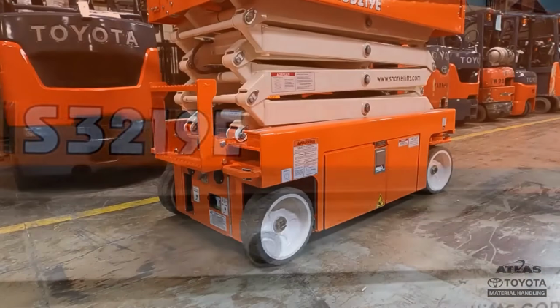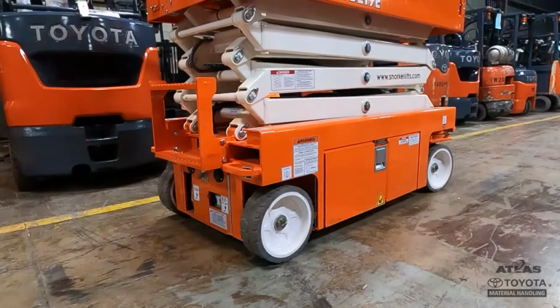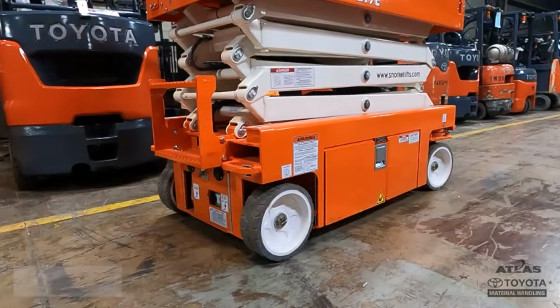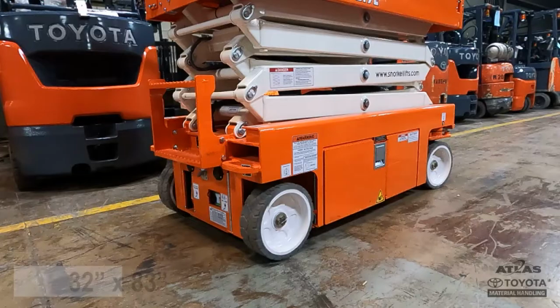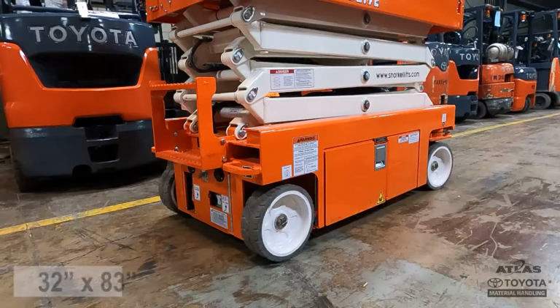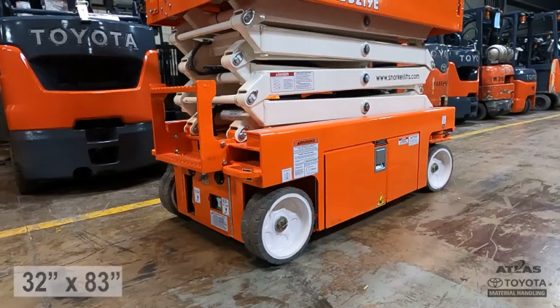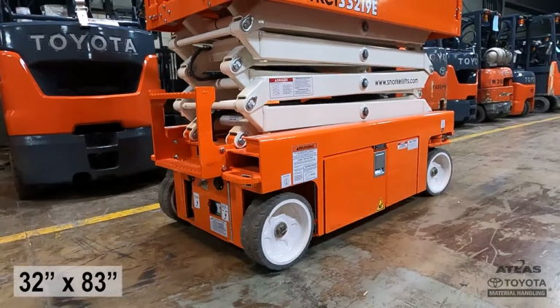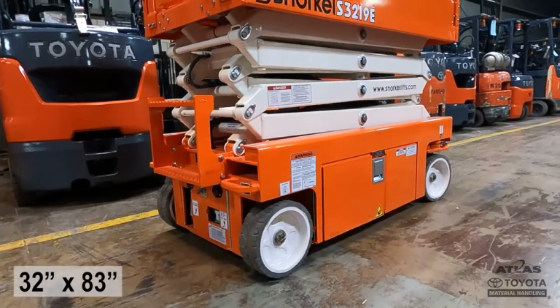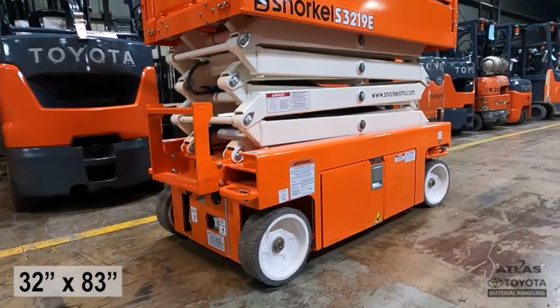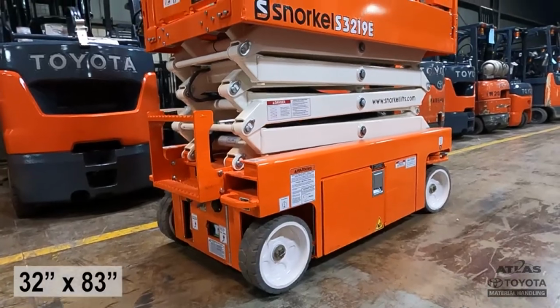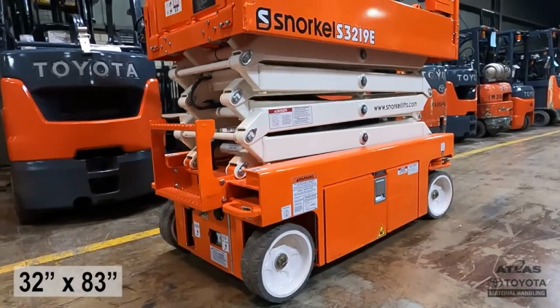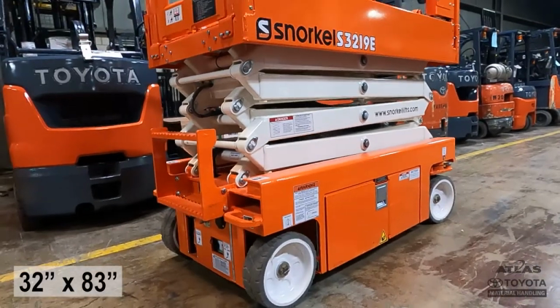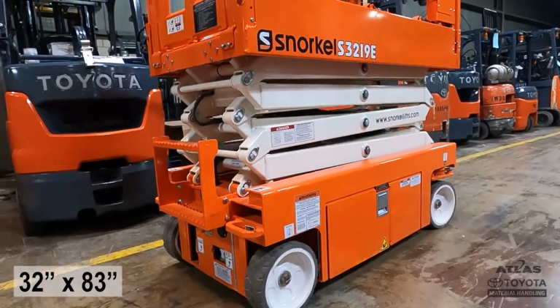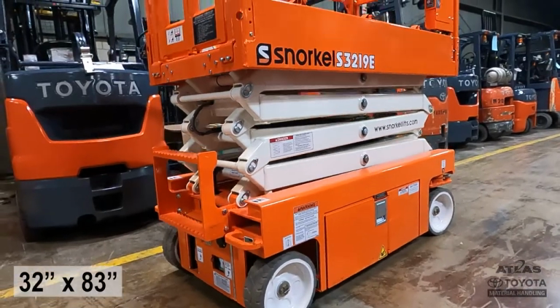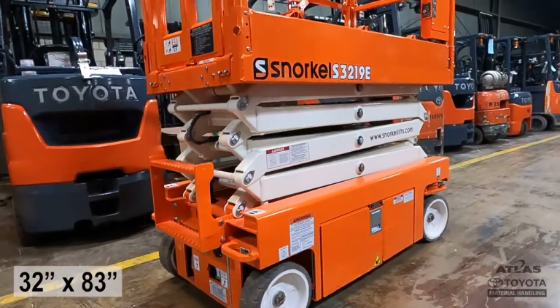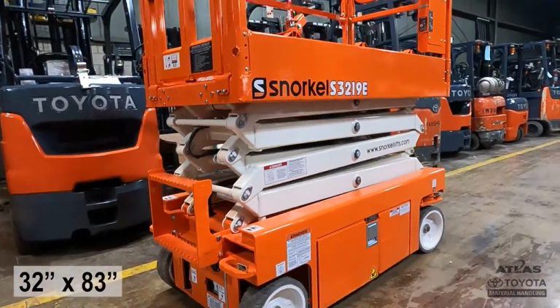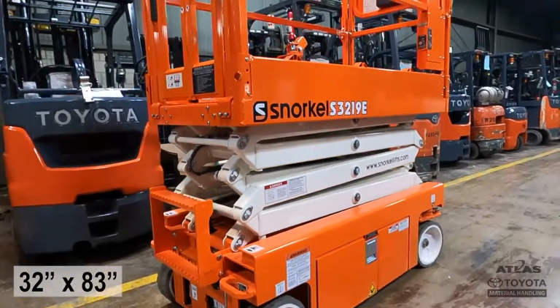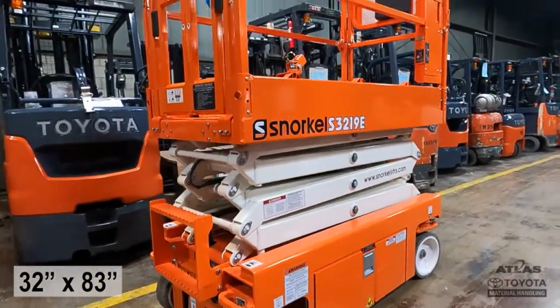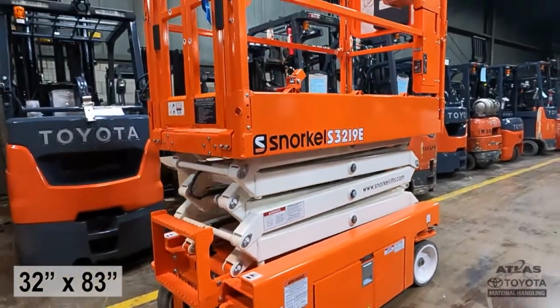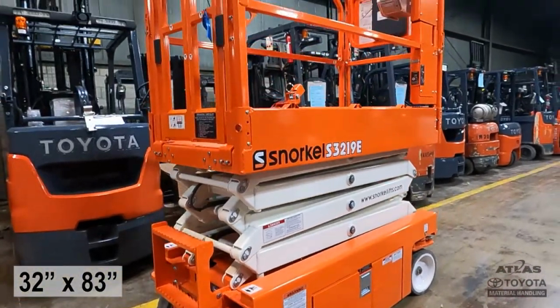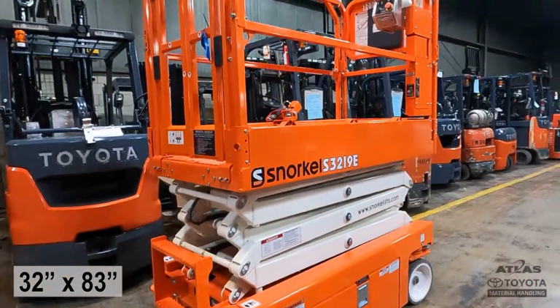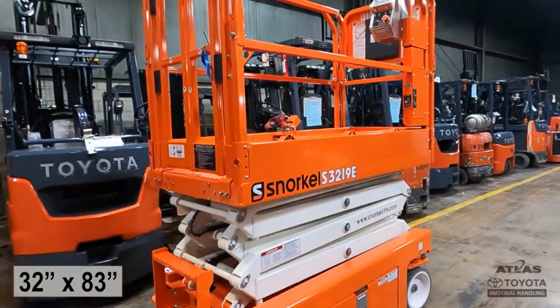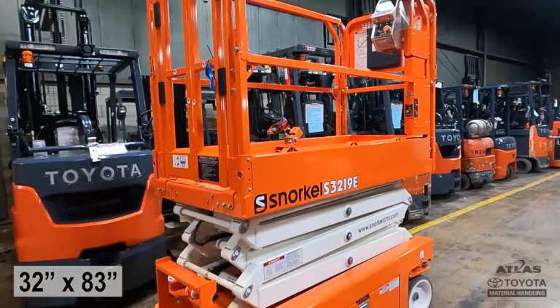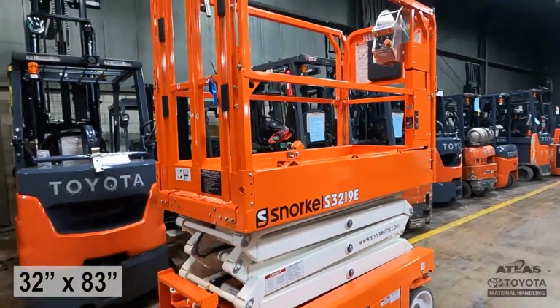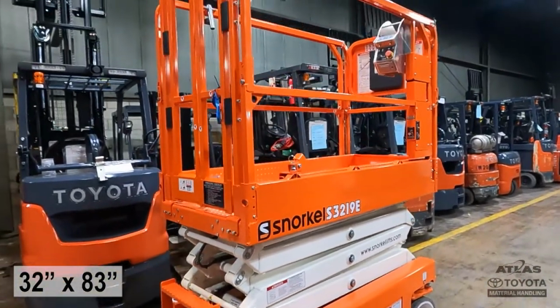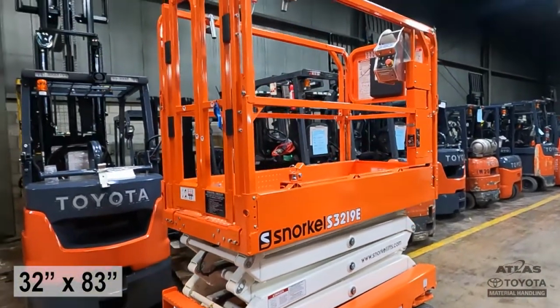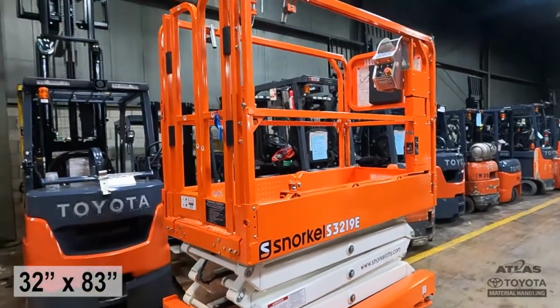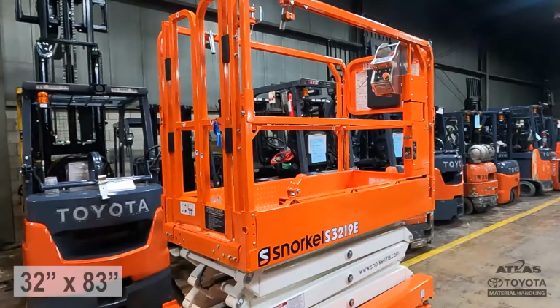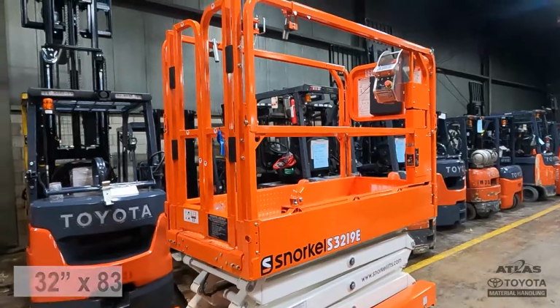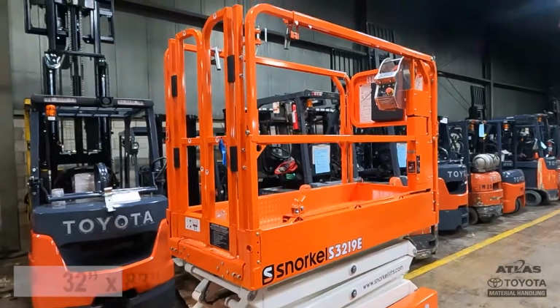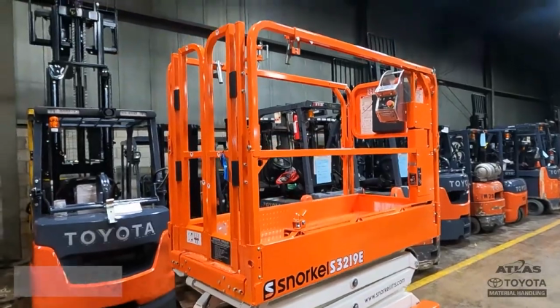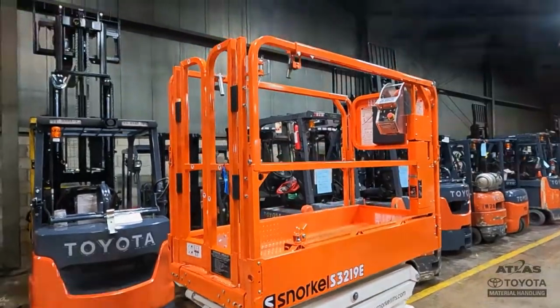This lift is 32 inches wide and 83 inch stowed height, allowing it to fit through most standard man doors.